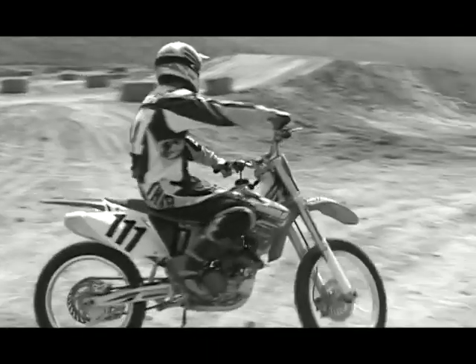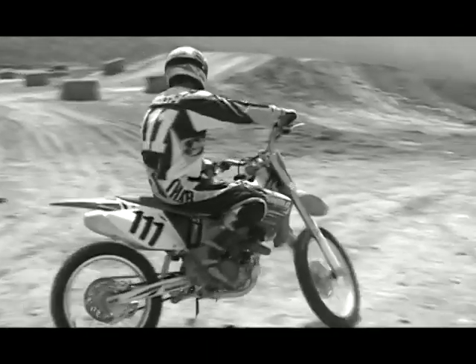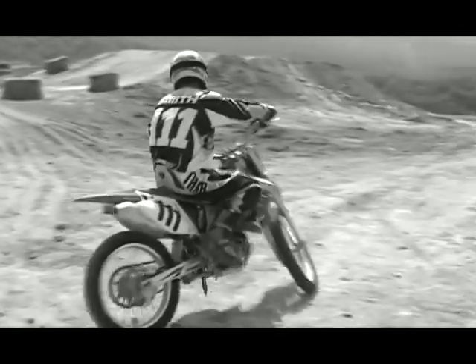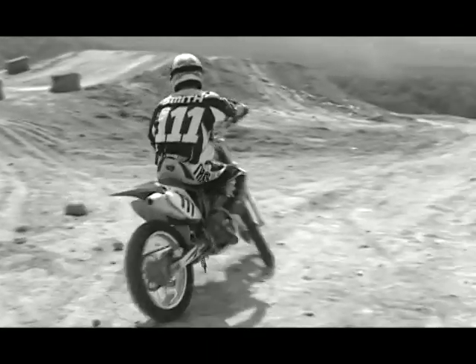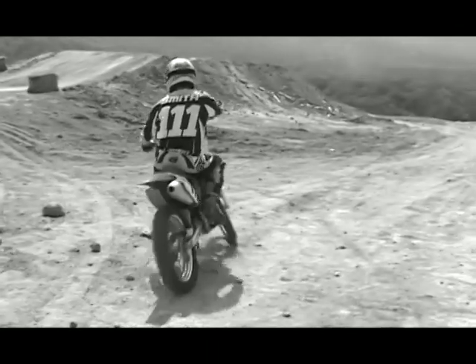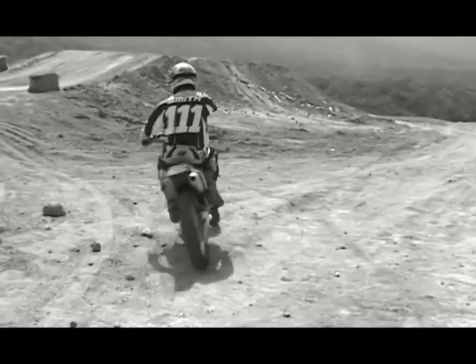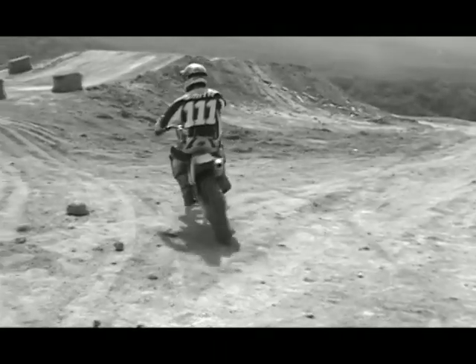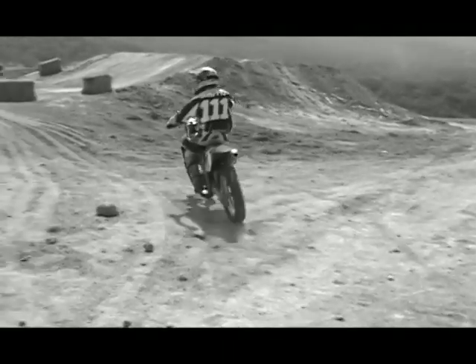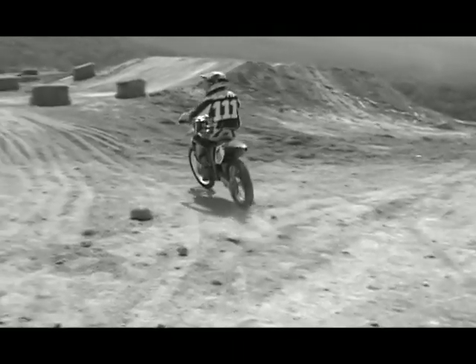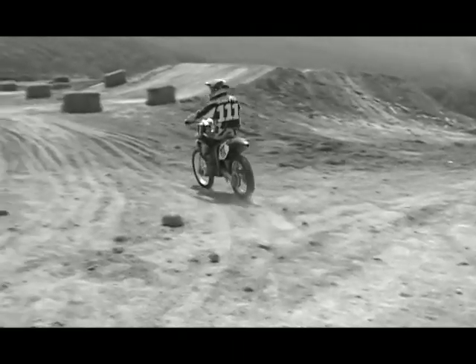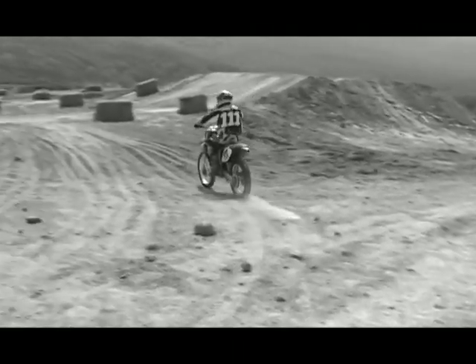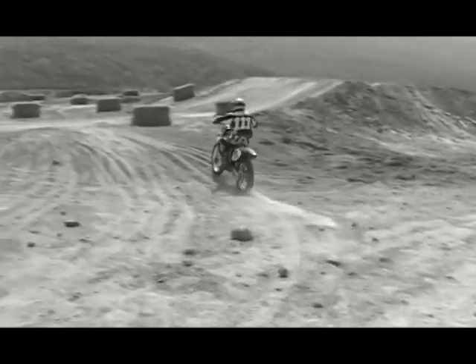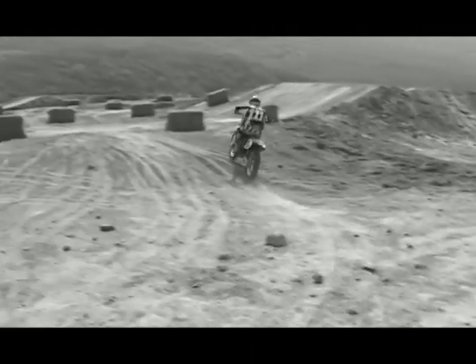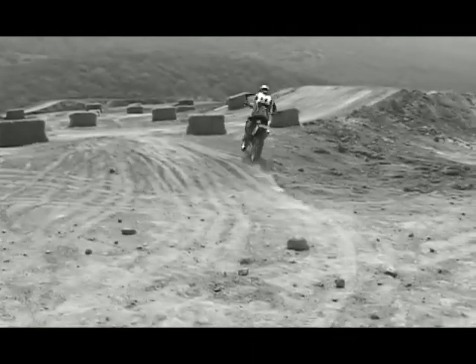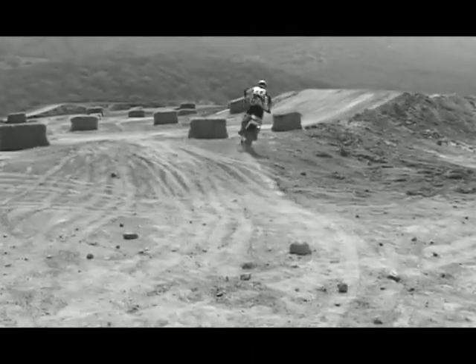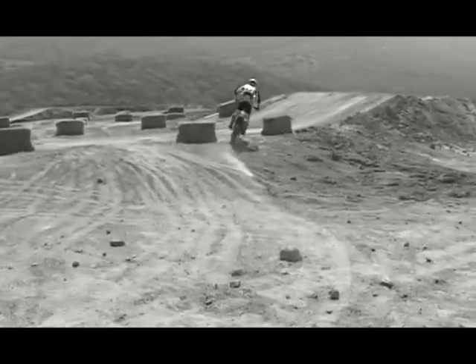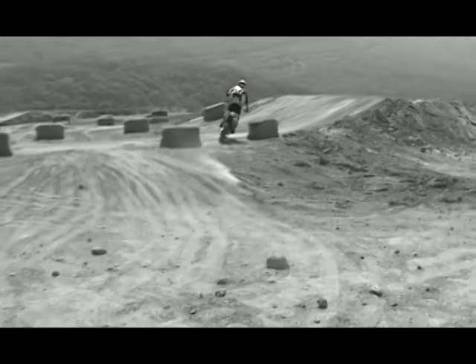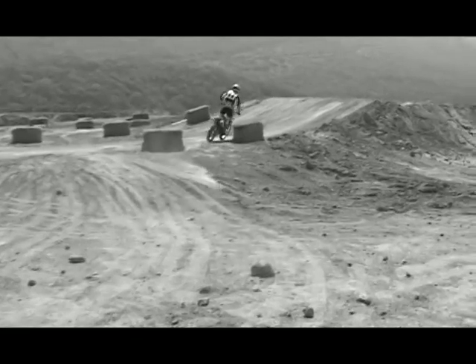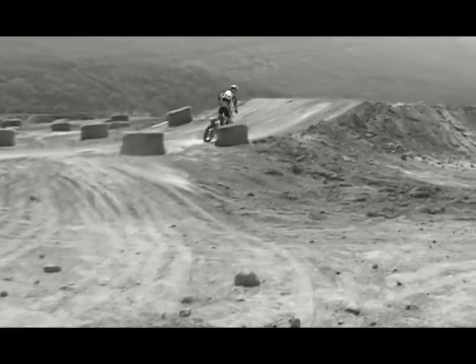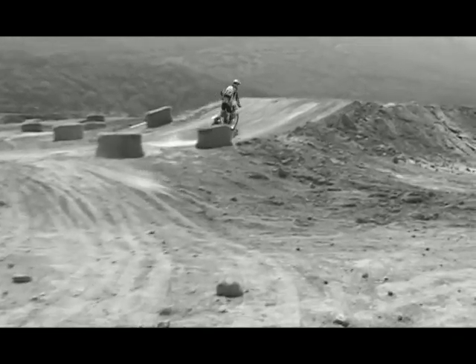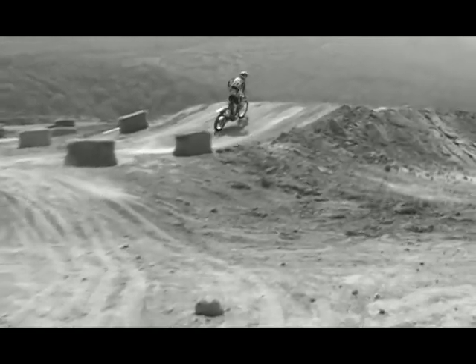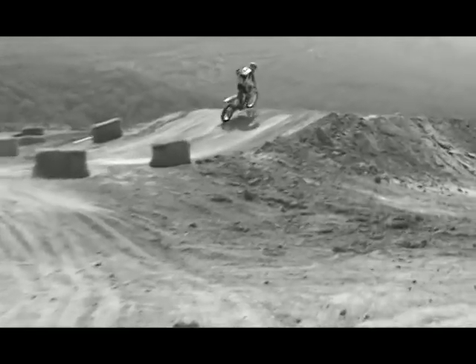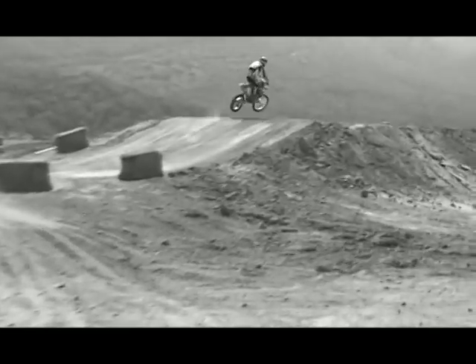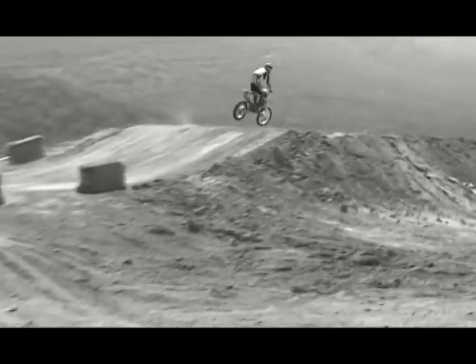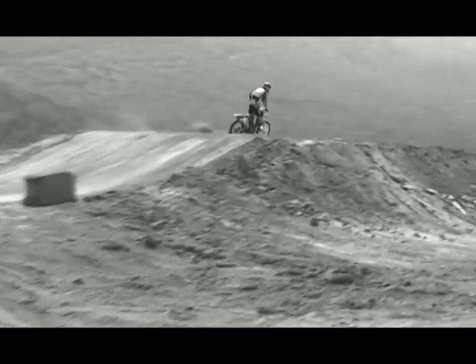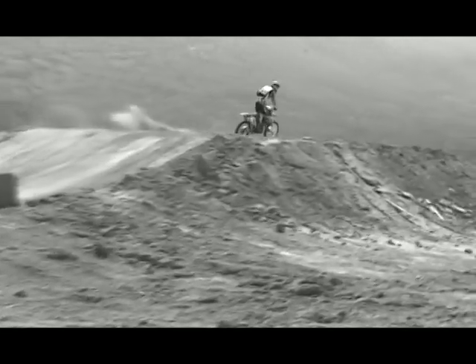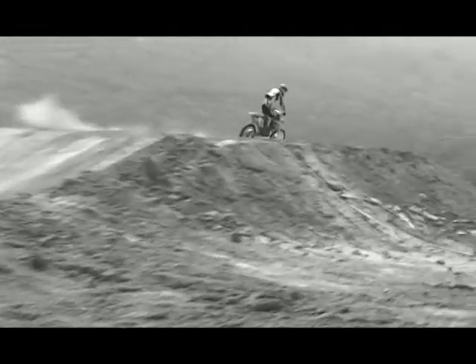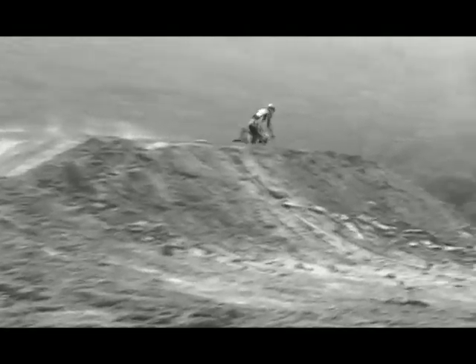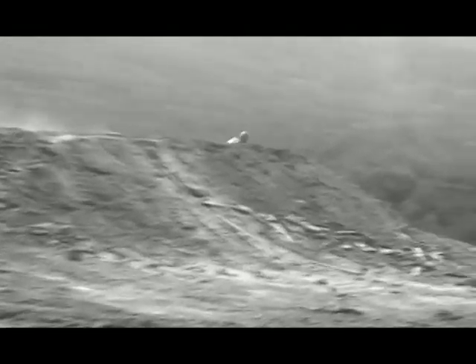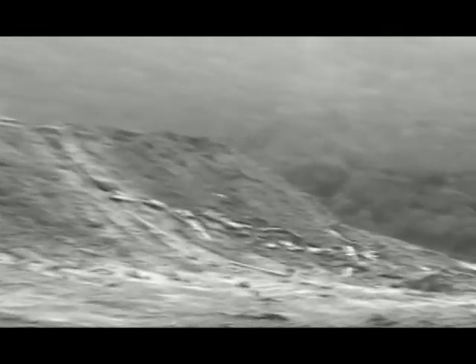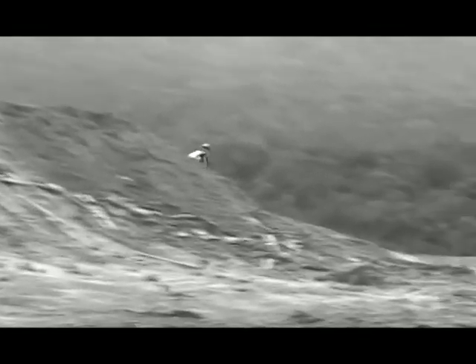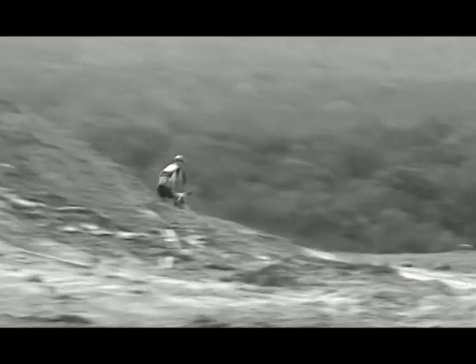What I'm going to be covering in this video is starts, cornering, body positioning, and jumps. There's a lot of good information in this video, so good luck.